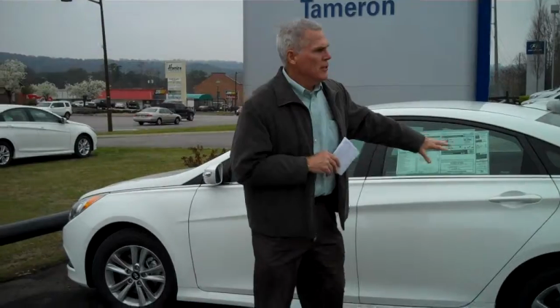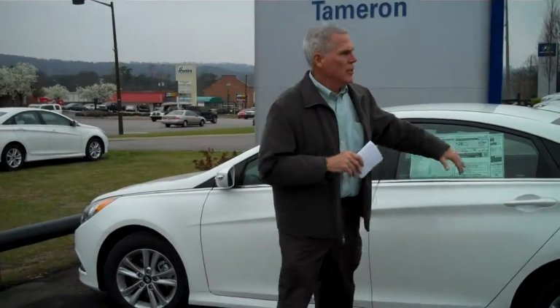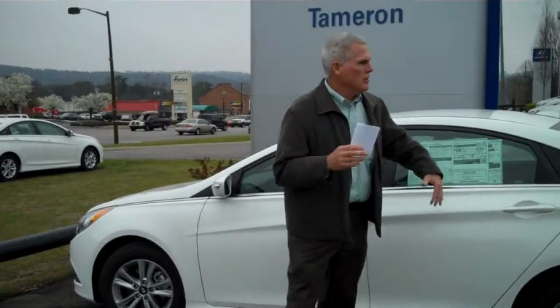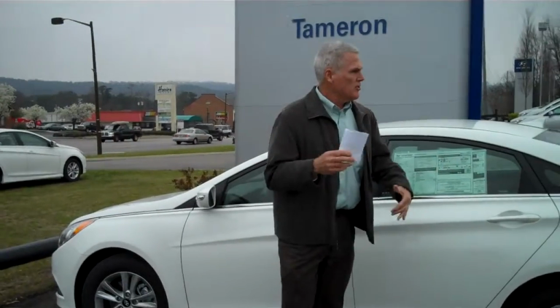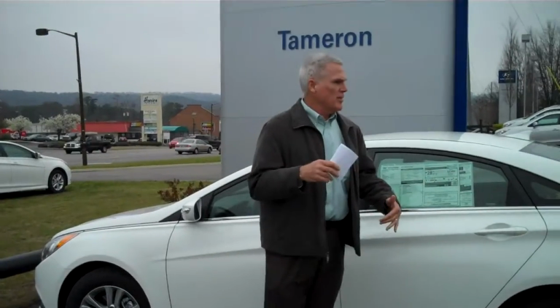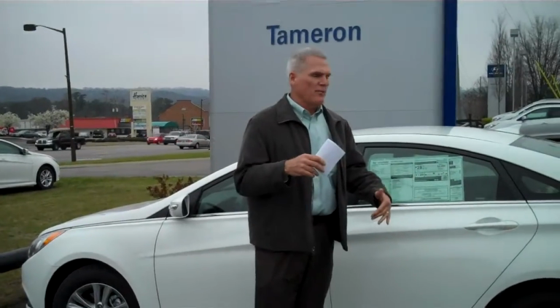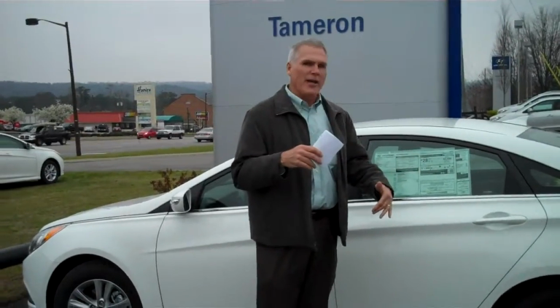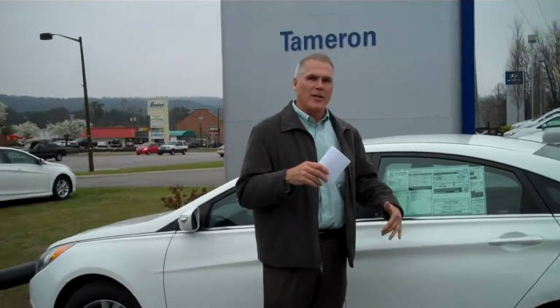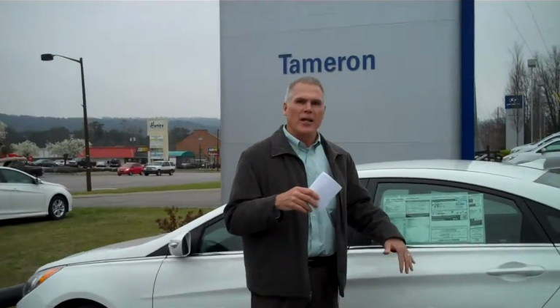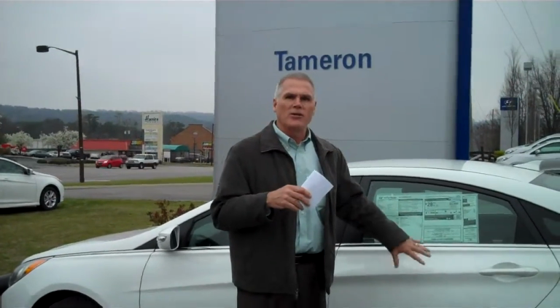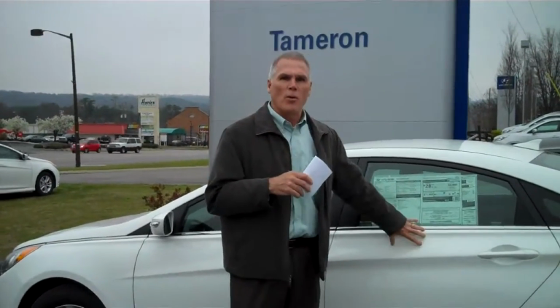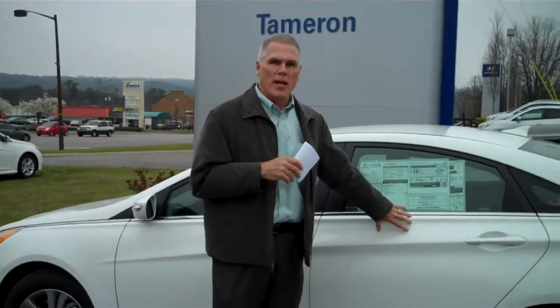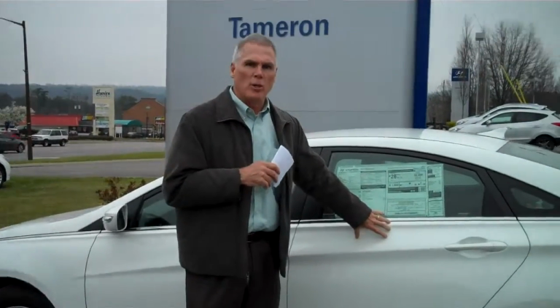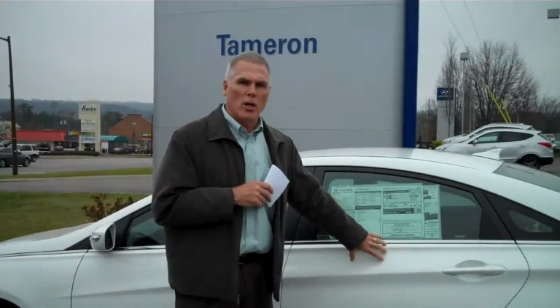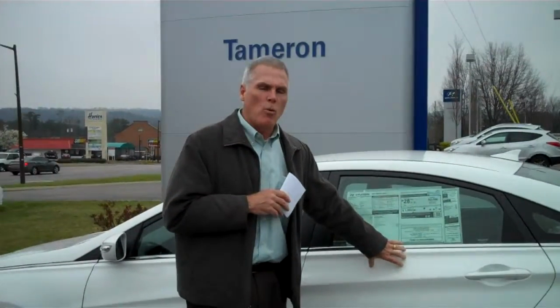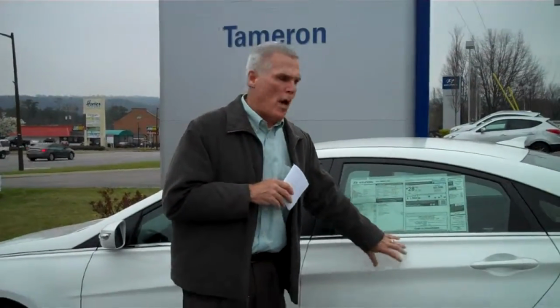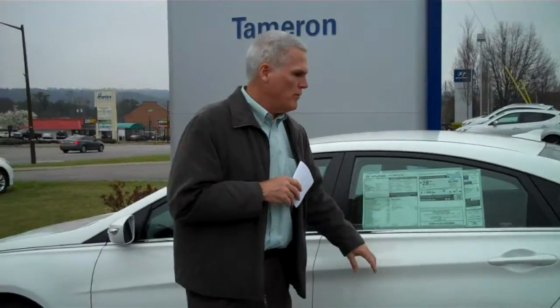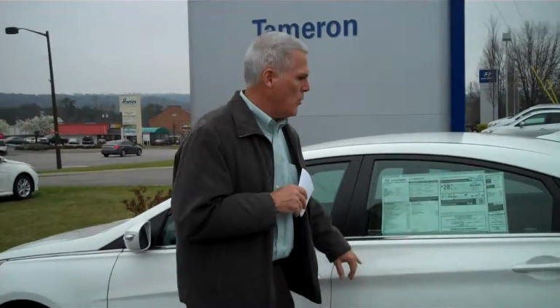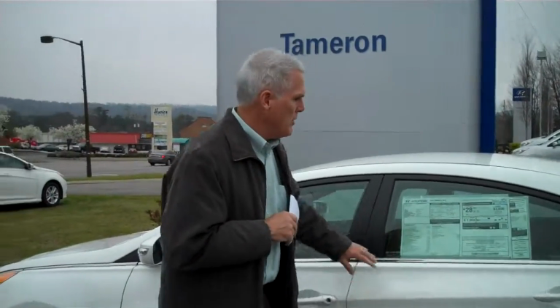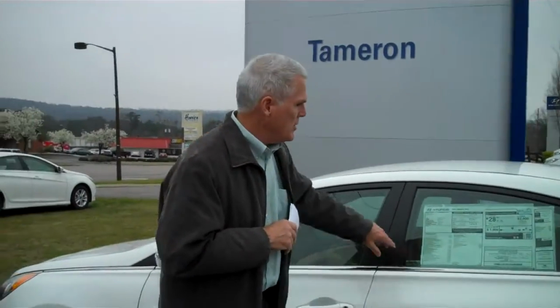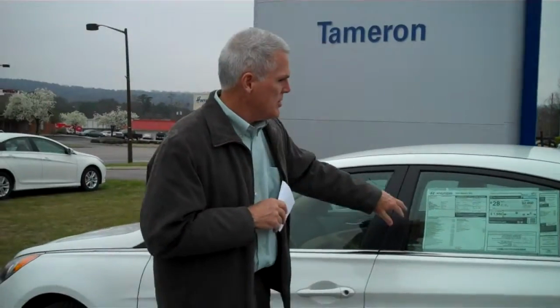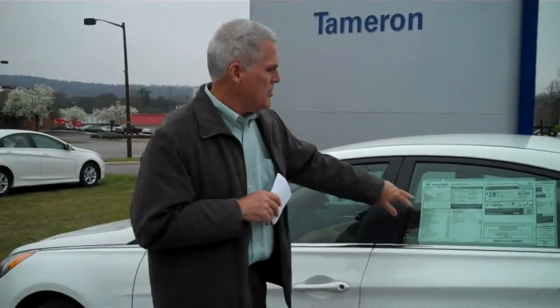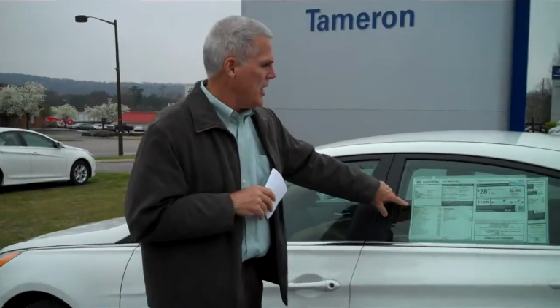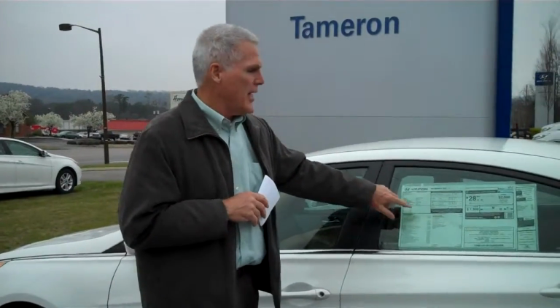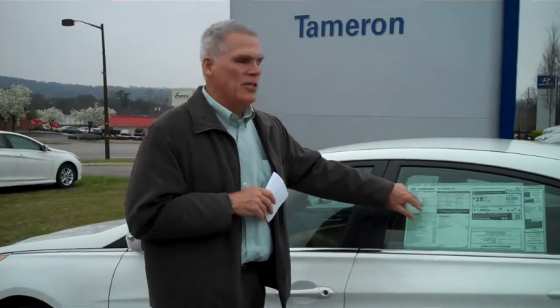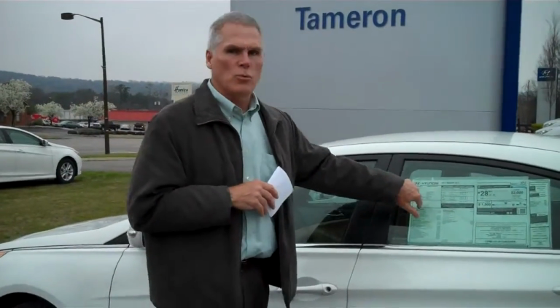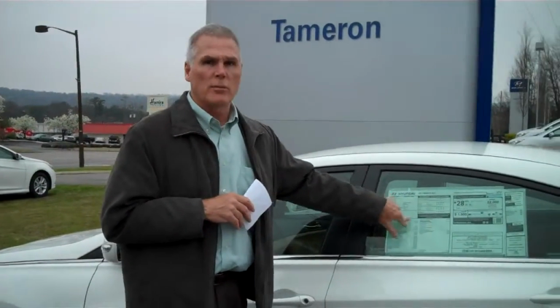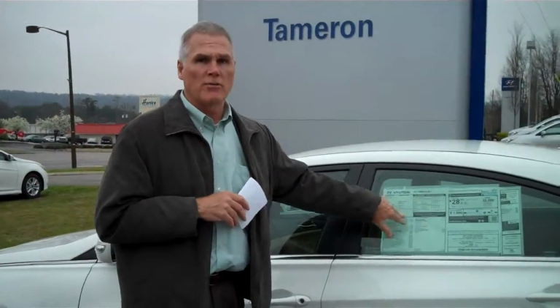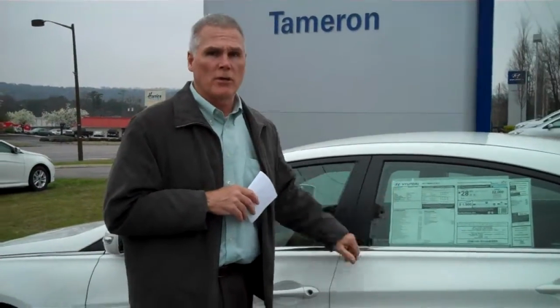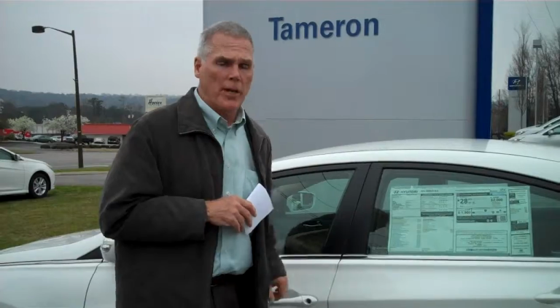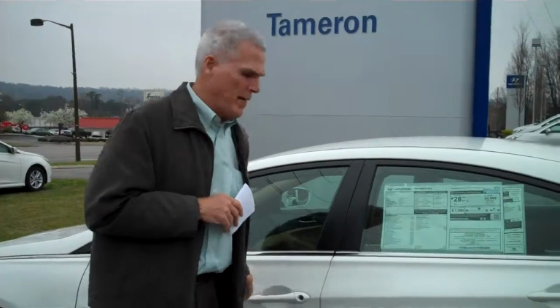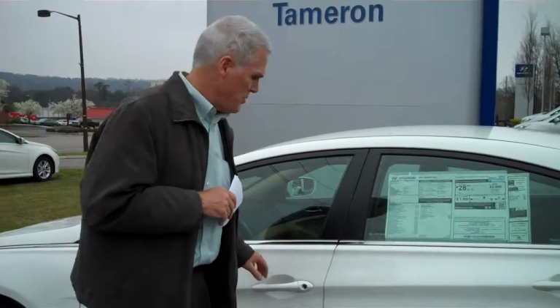You didn't specify the color, so I went ahead and brought up a white one for you. This is the GLS with the preferred package.